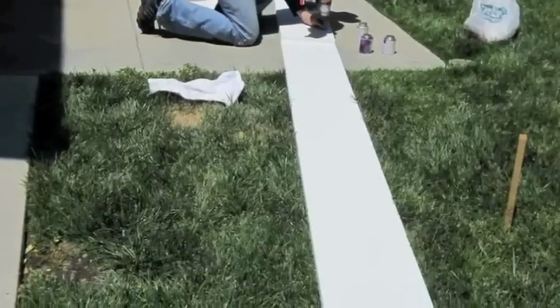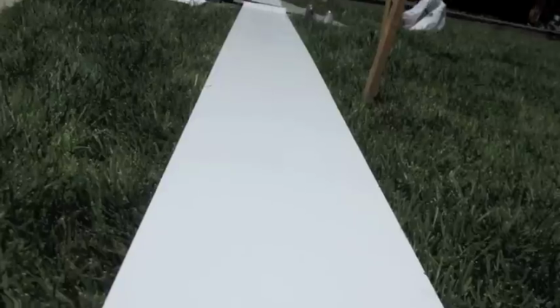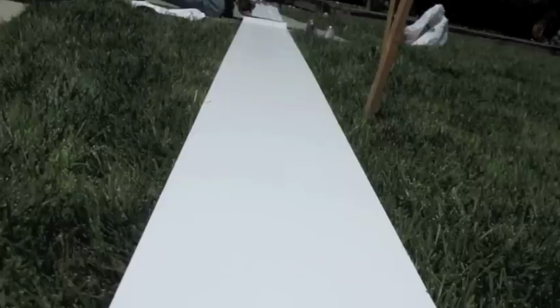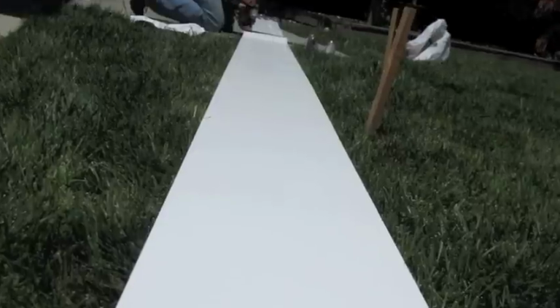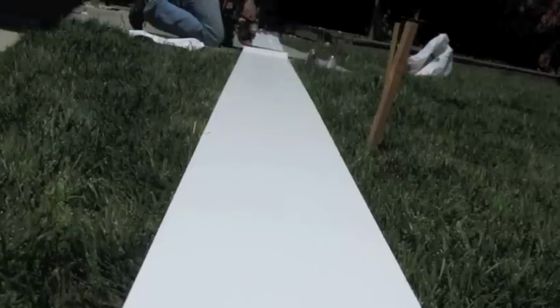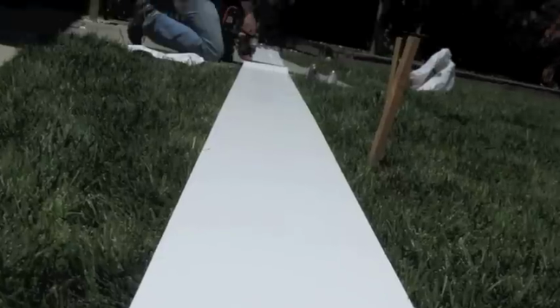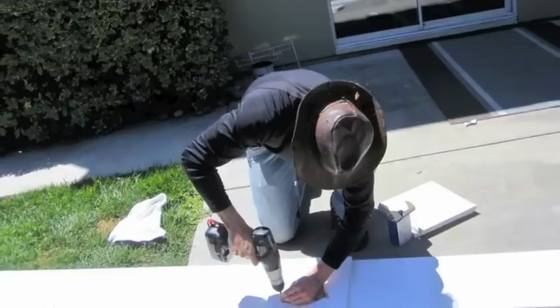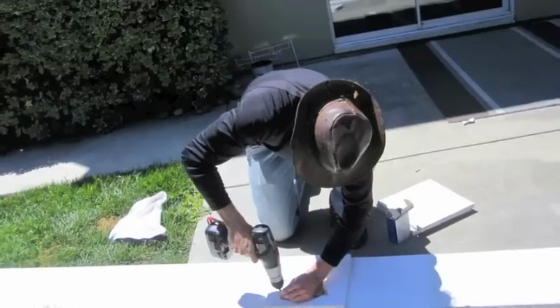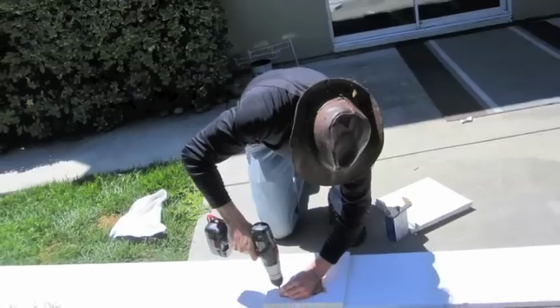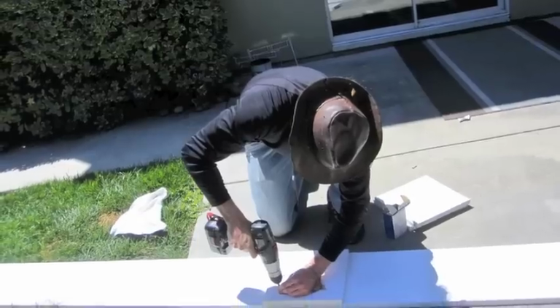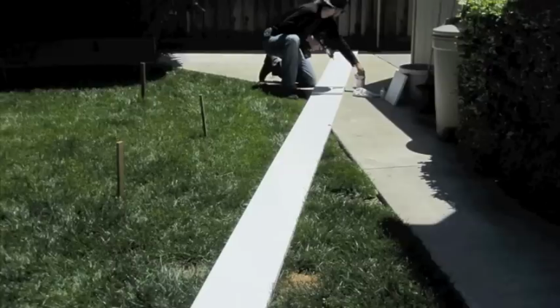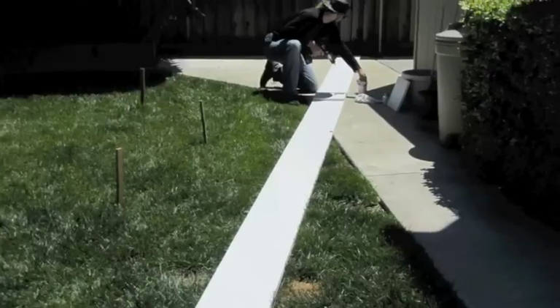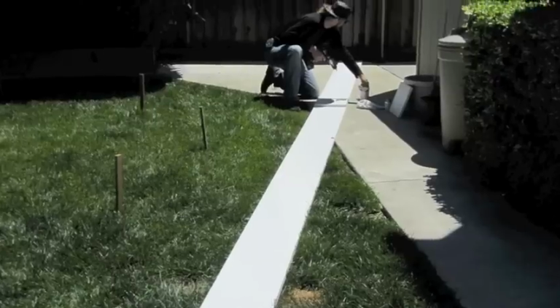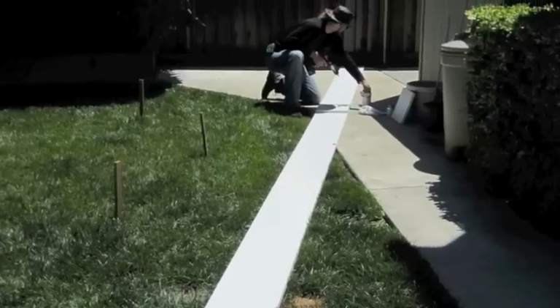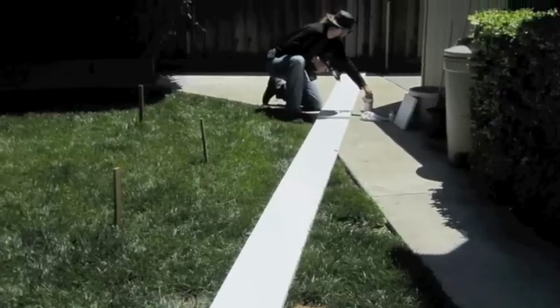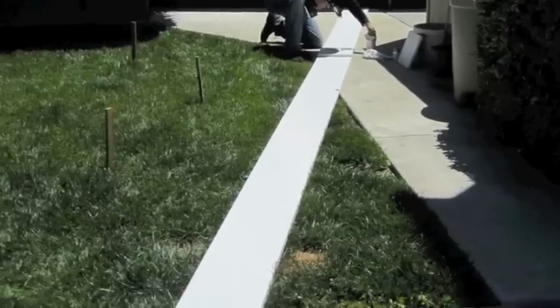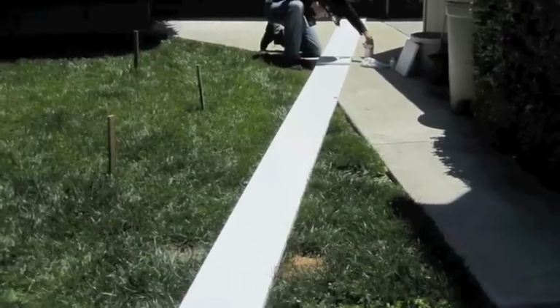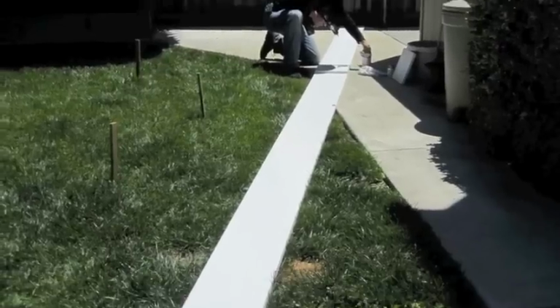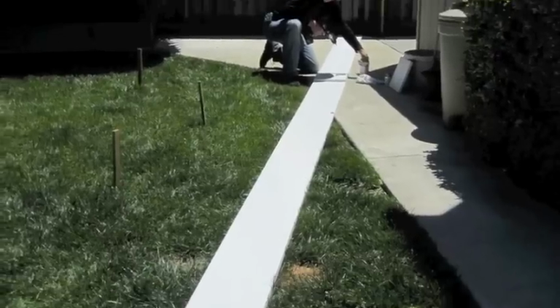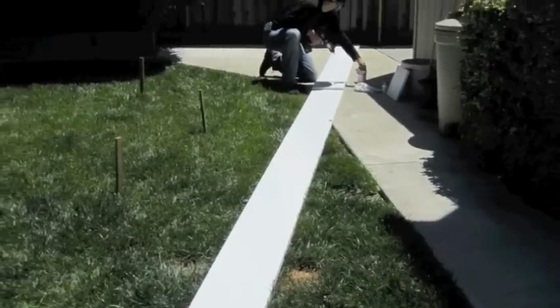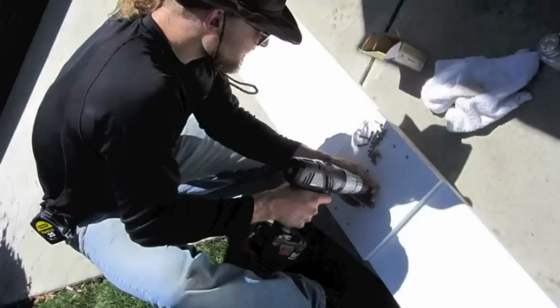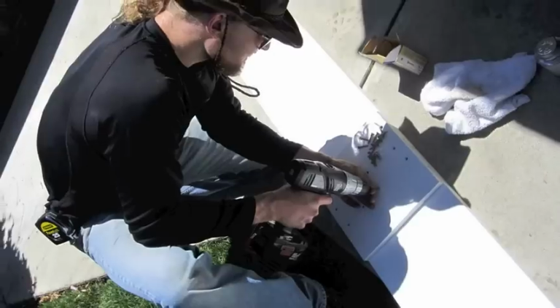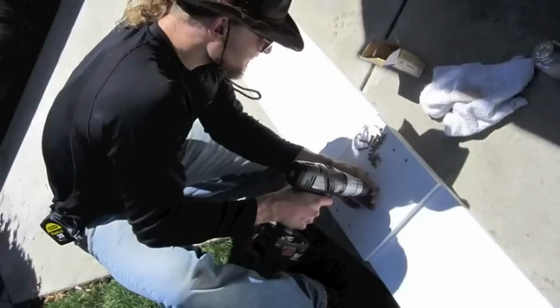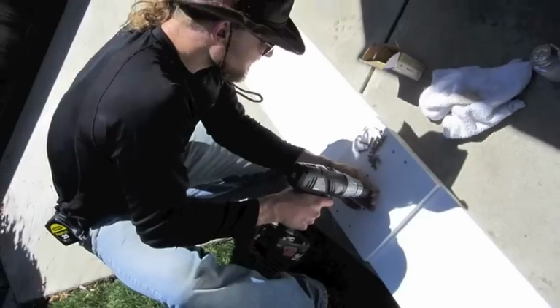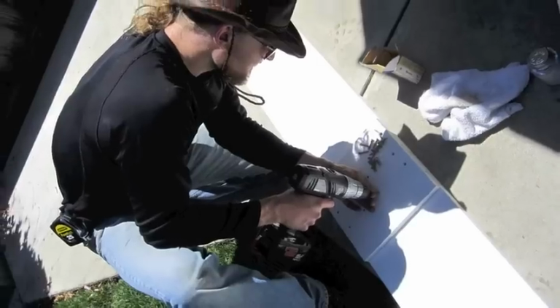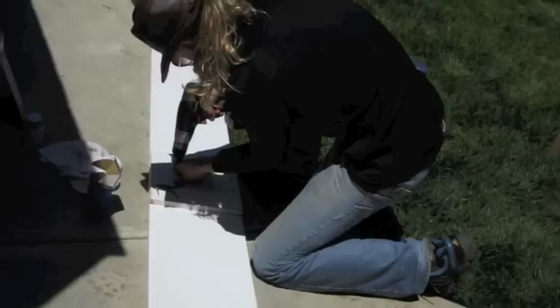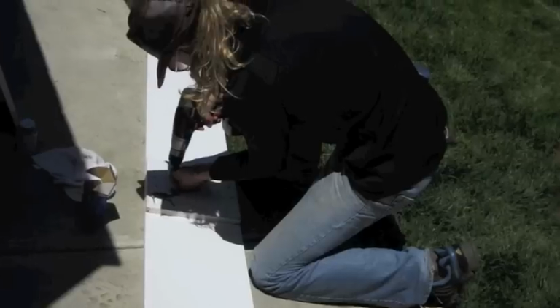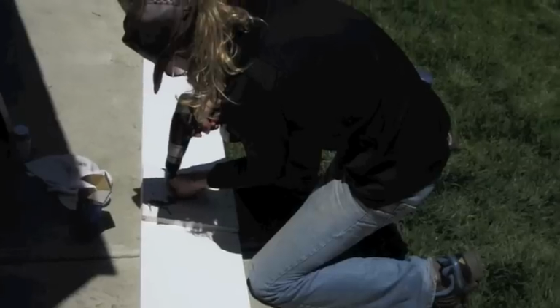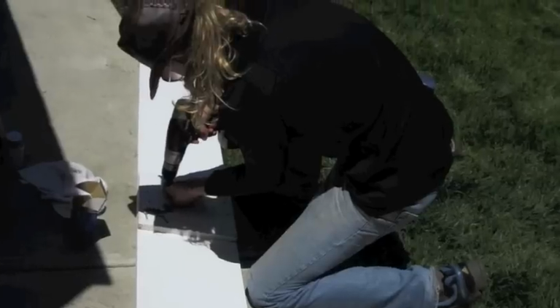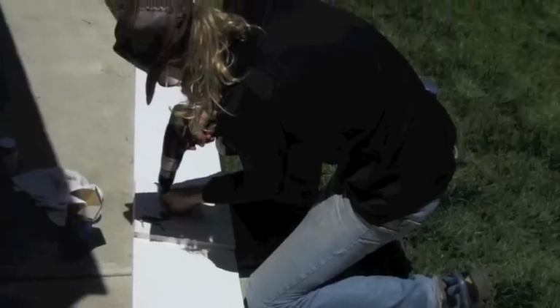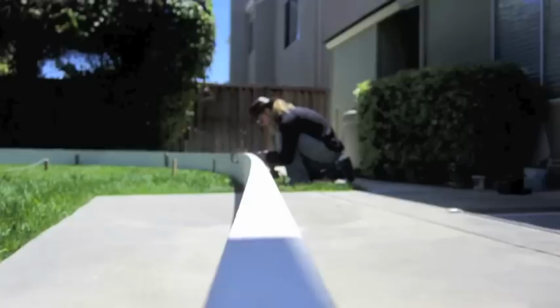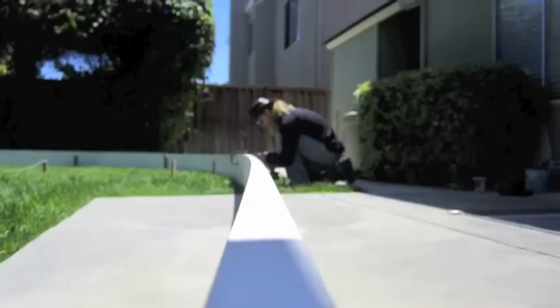The boards we are using are recycled PVC, that's why we were able to bend it completely onto itself.